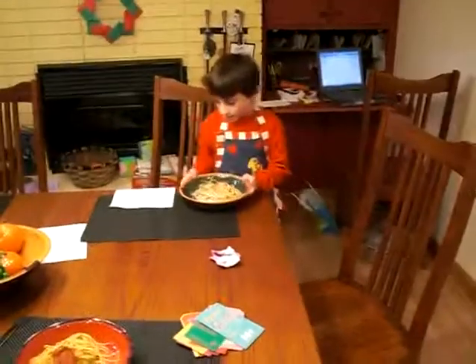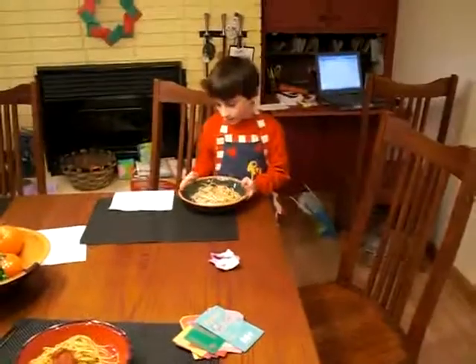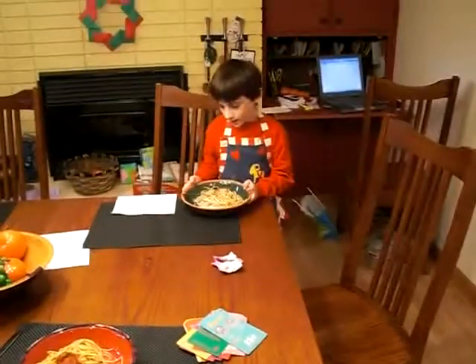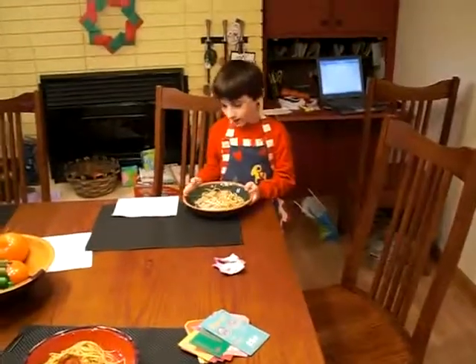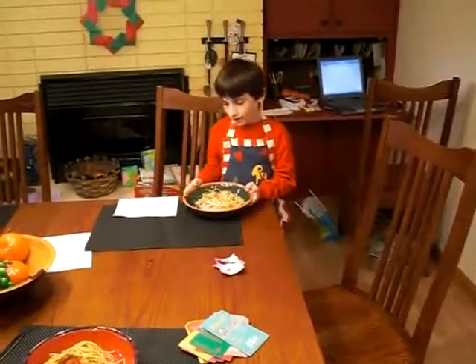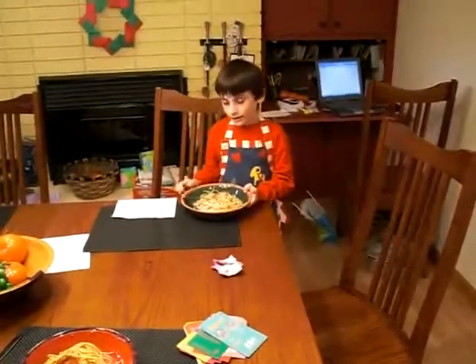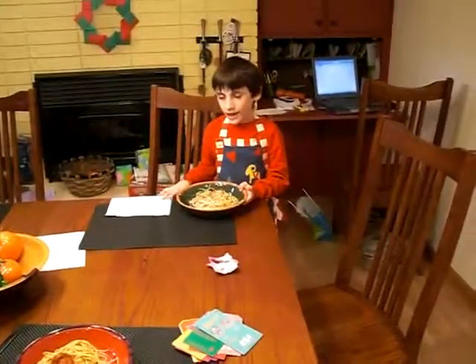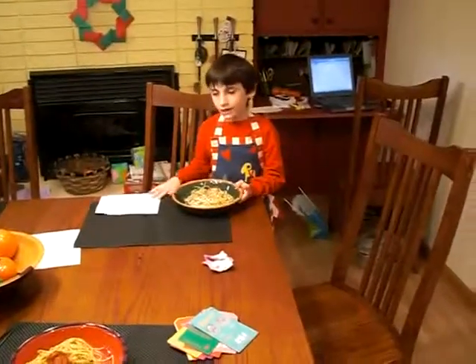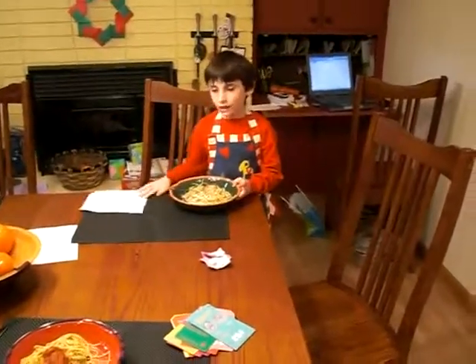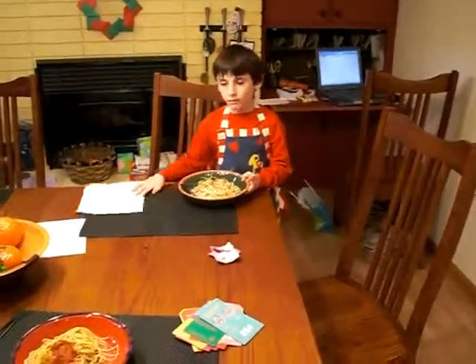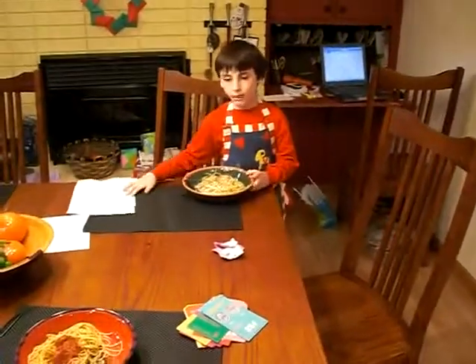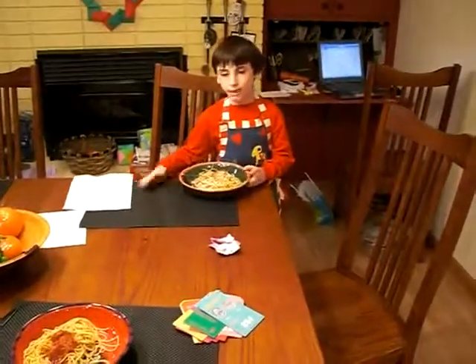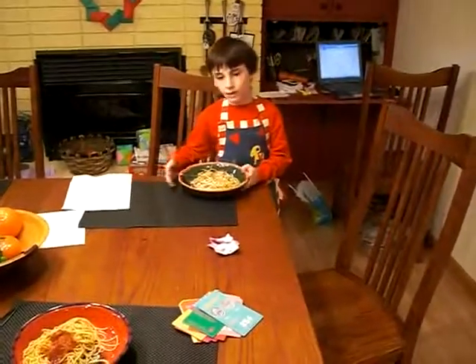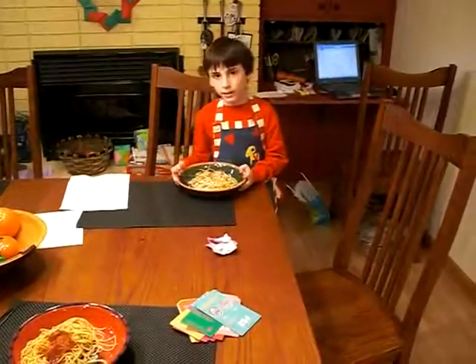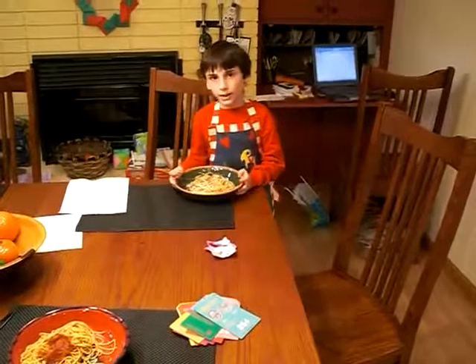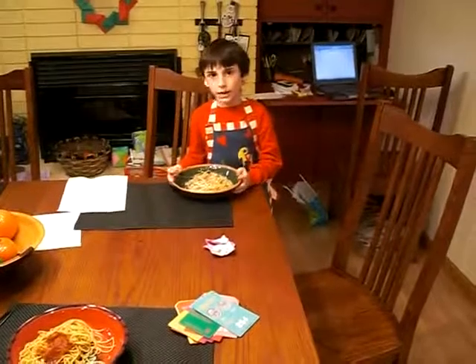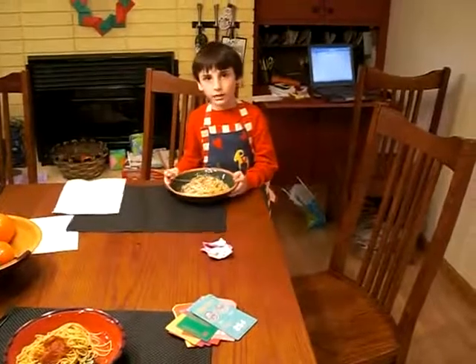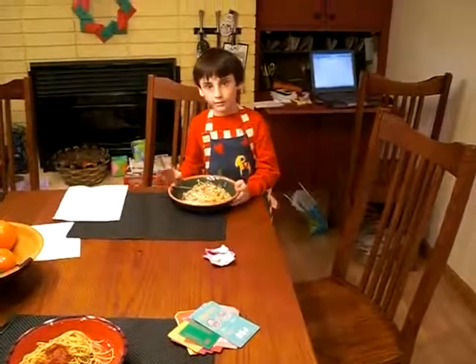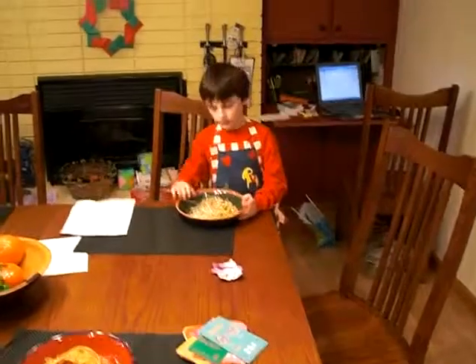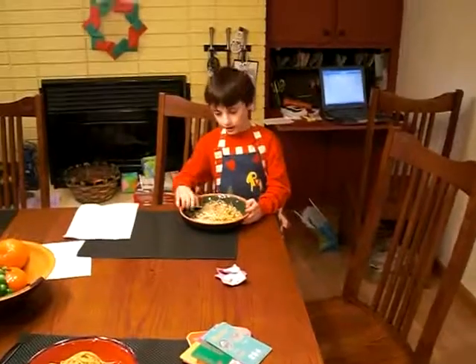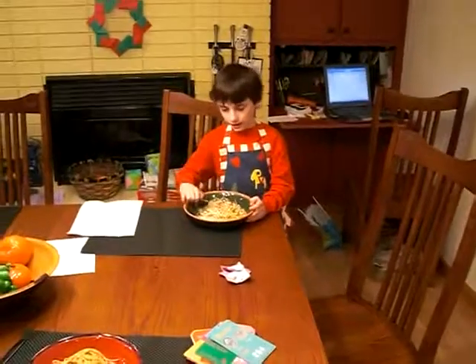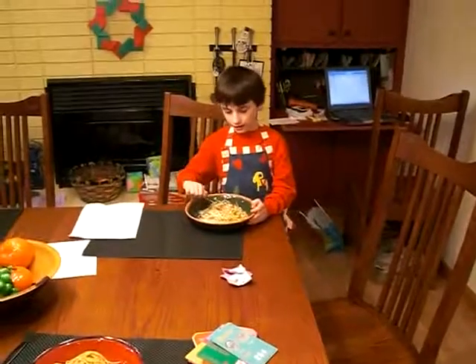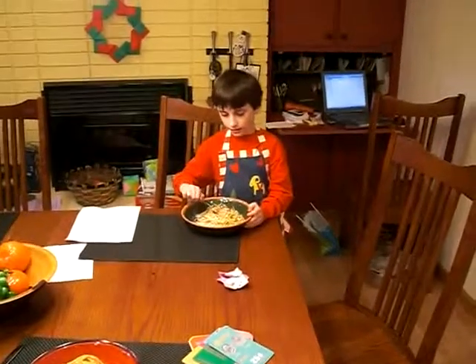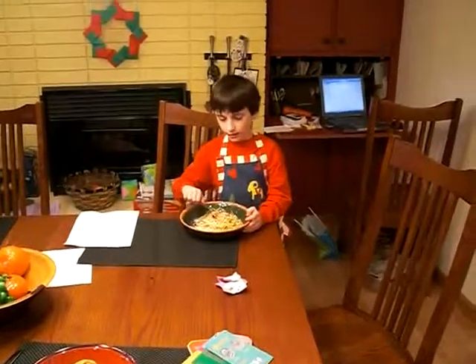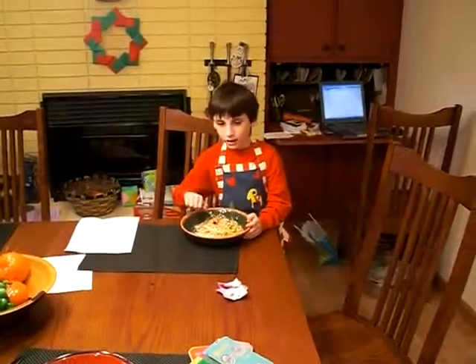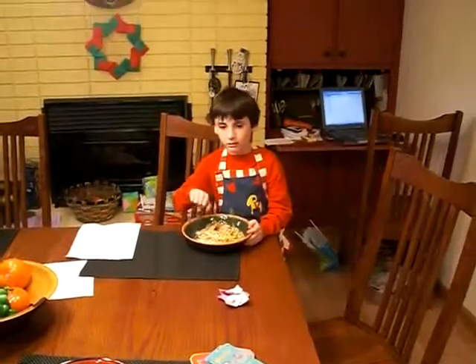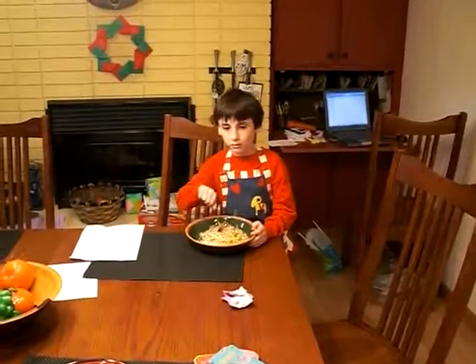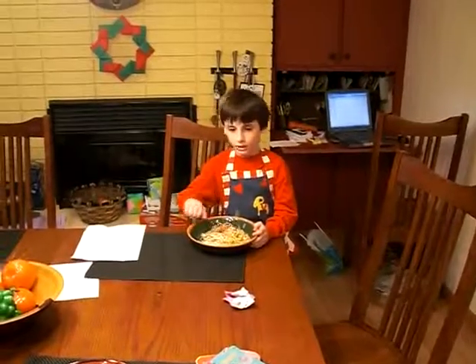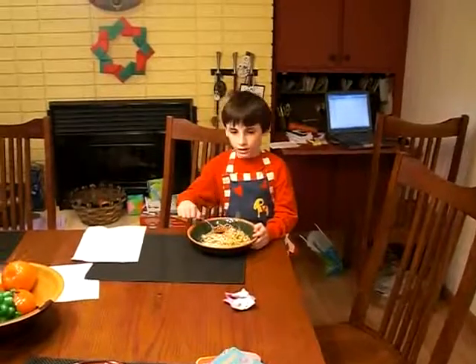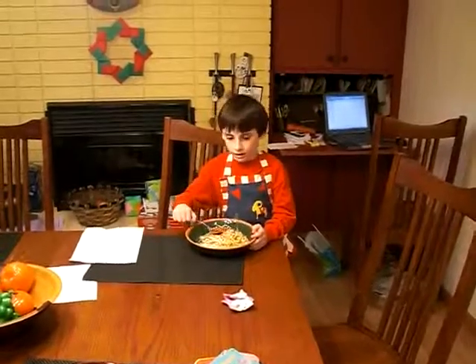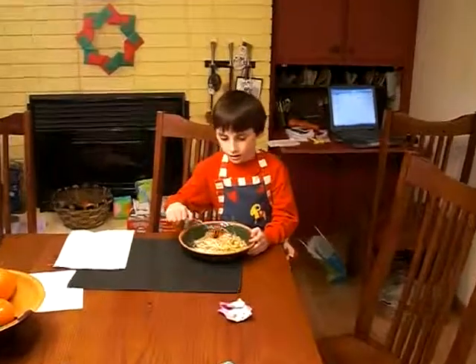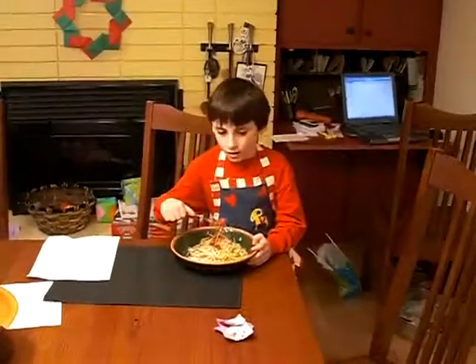Now that we made the spaghetti, we can eat it. Yum, yum, yum. Bye.